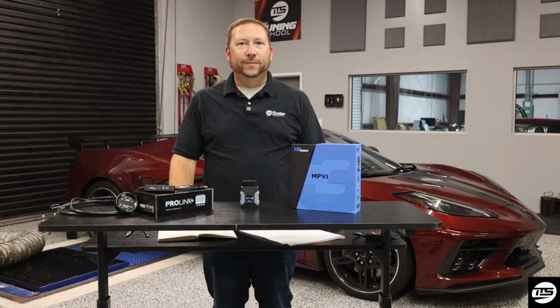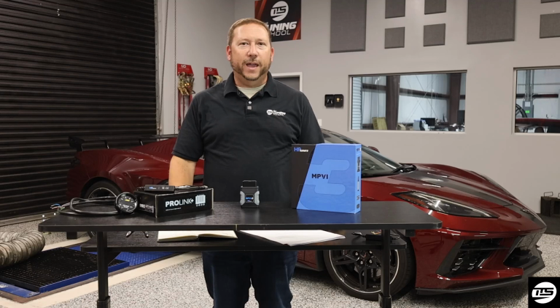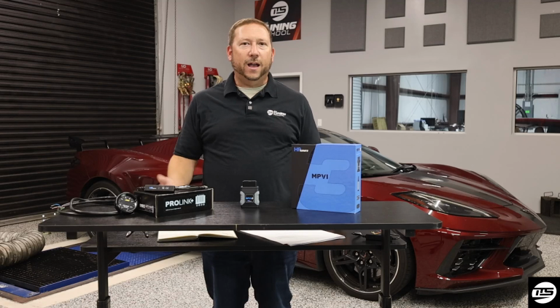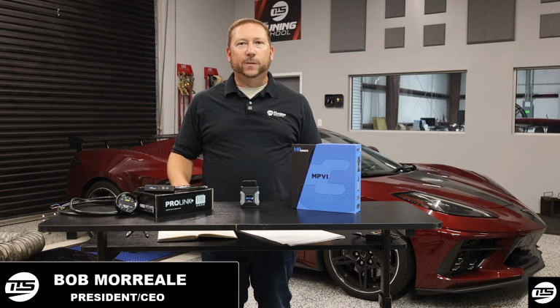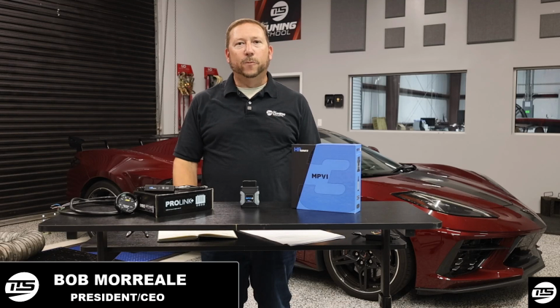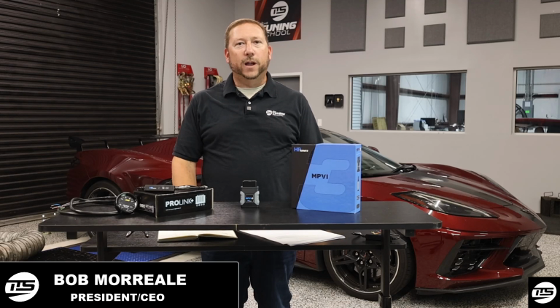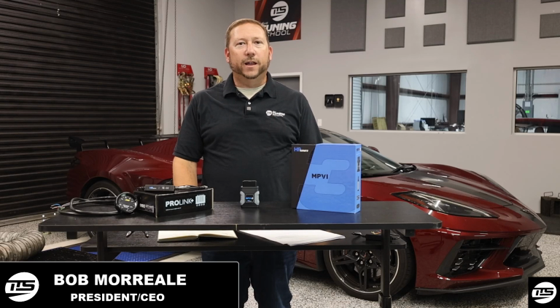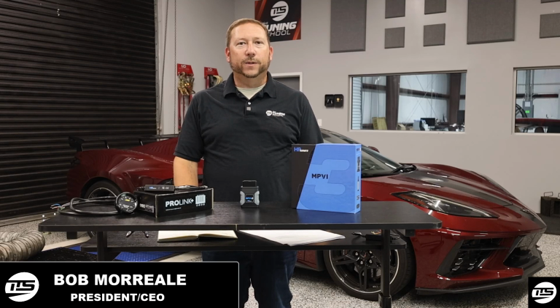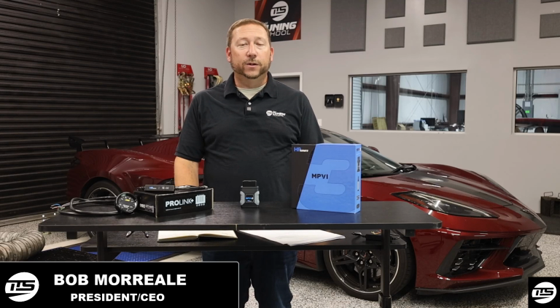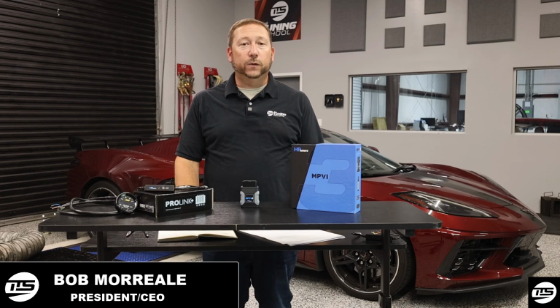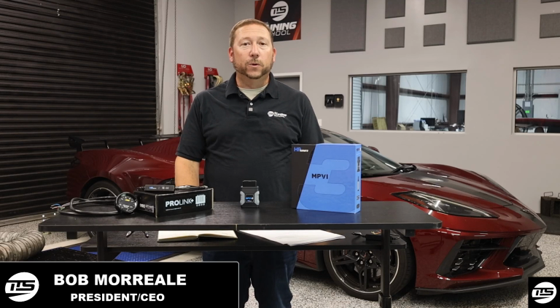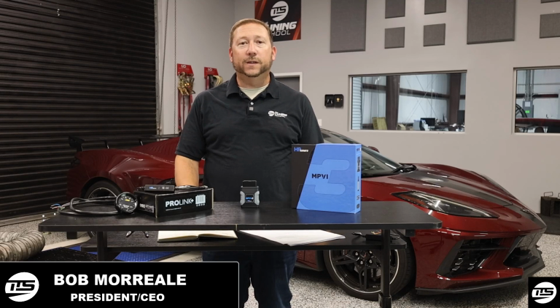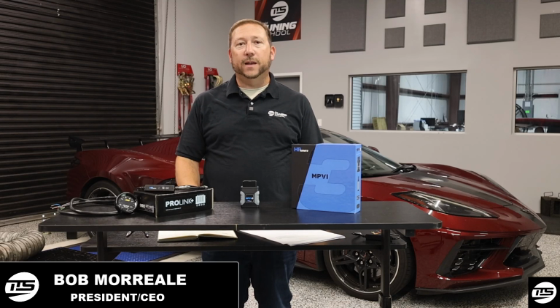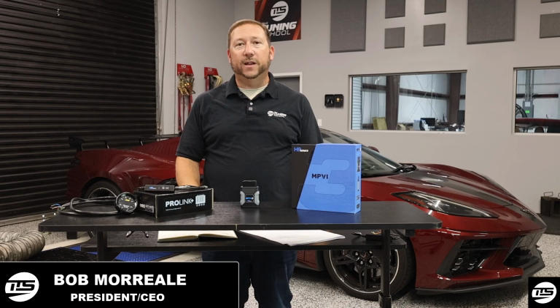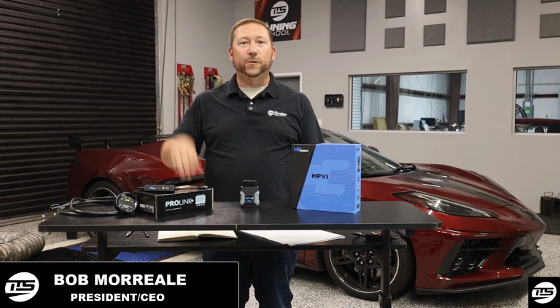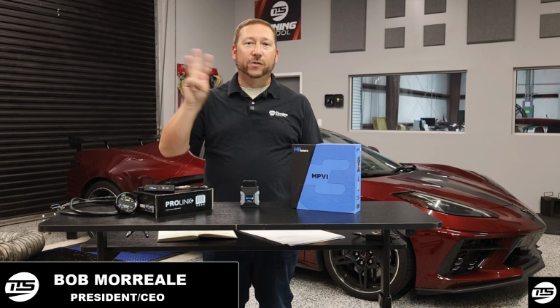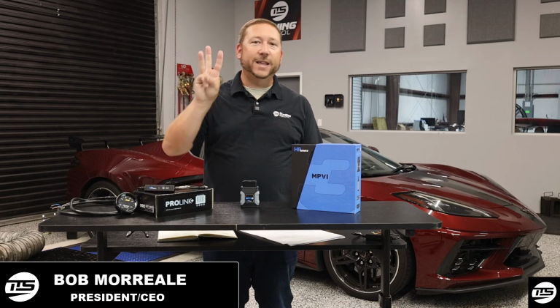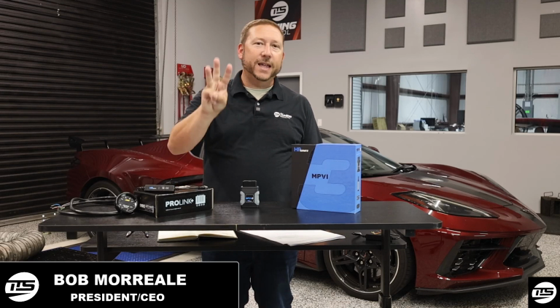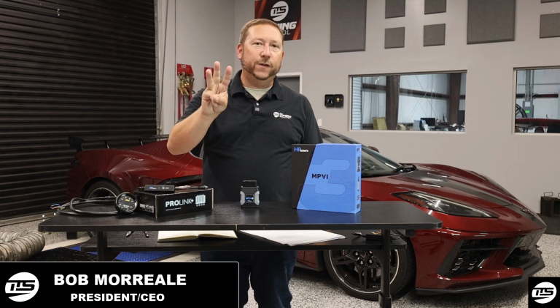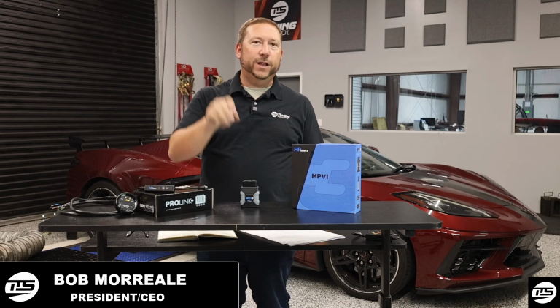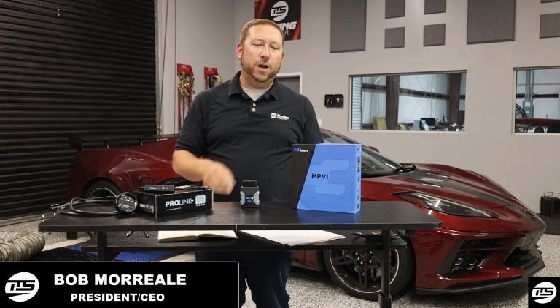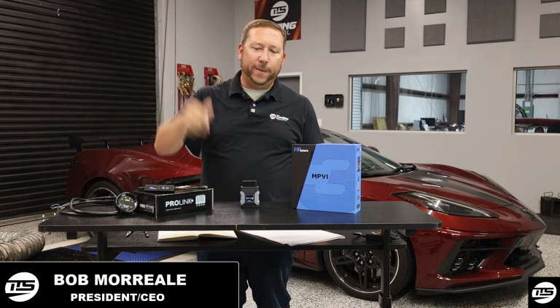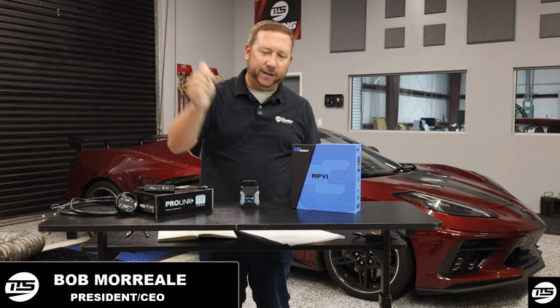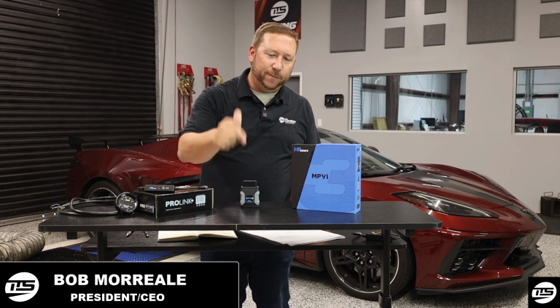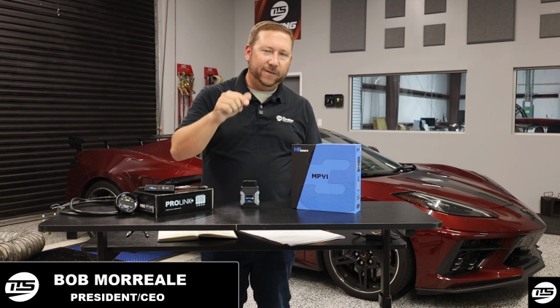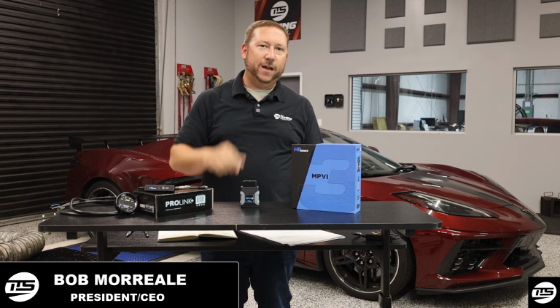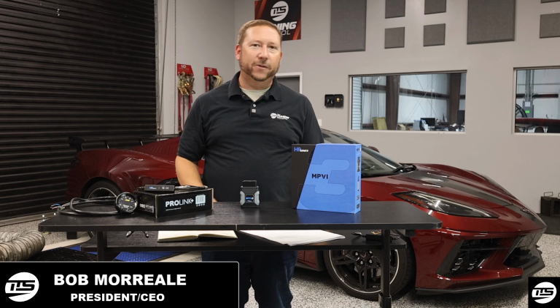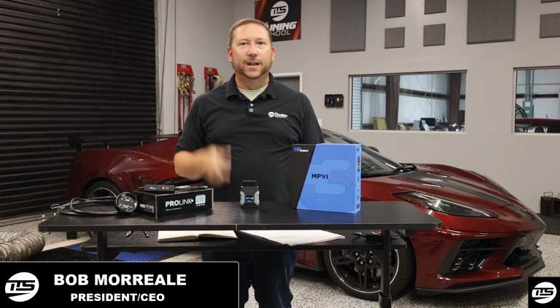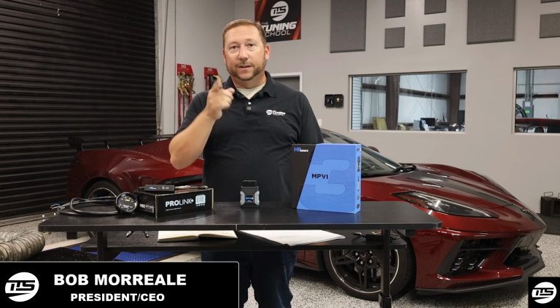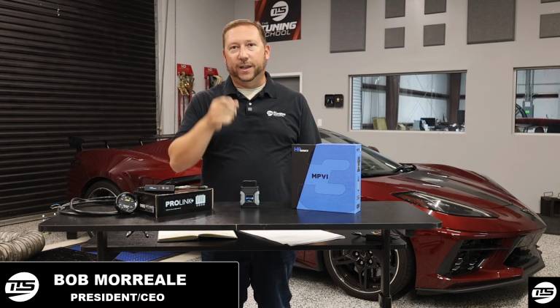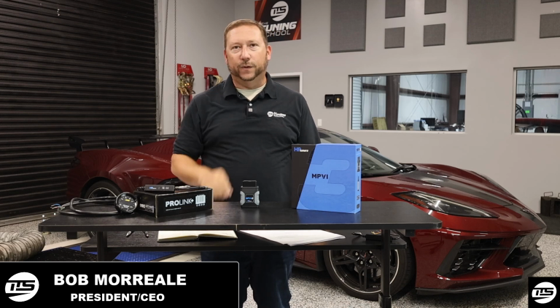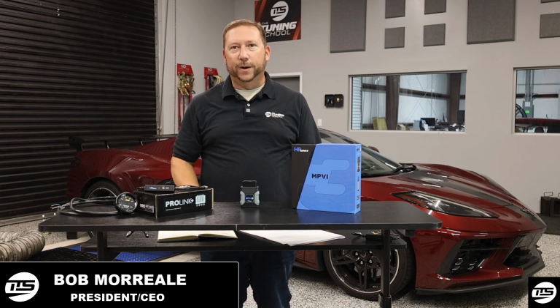Hey guys, it's Bob Moriali here with The Tuning School, and today I'm going to give you three things you need to know about the MPVI3 to get you started.